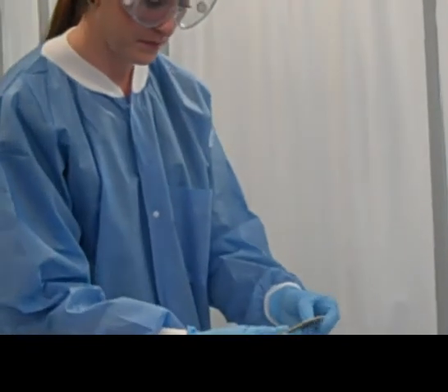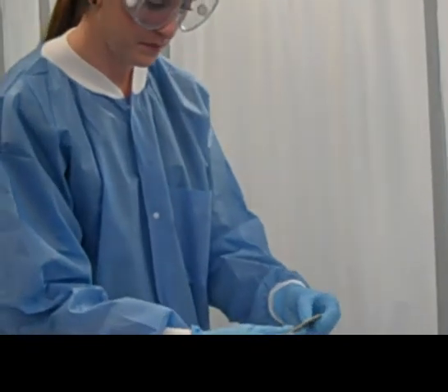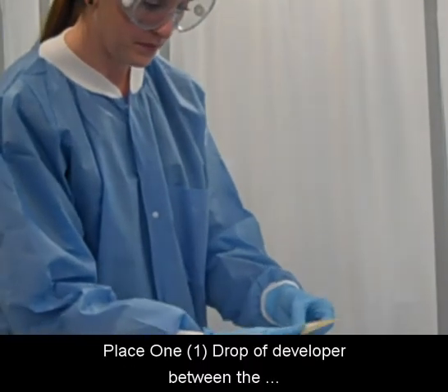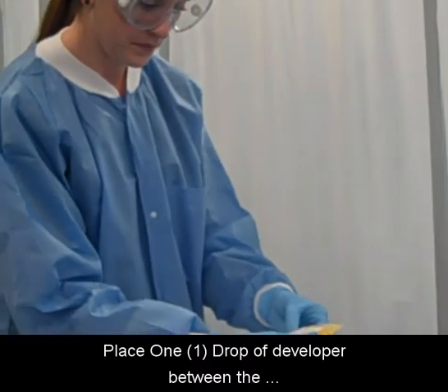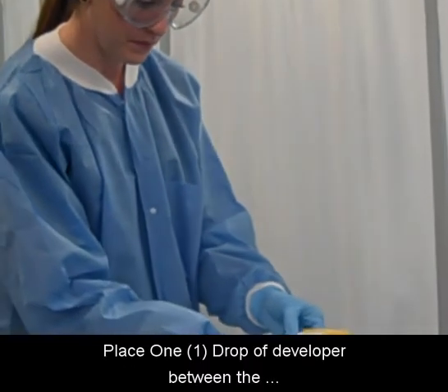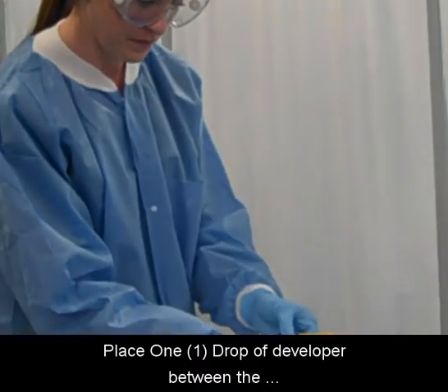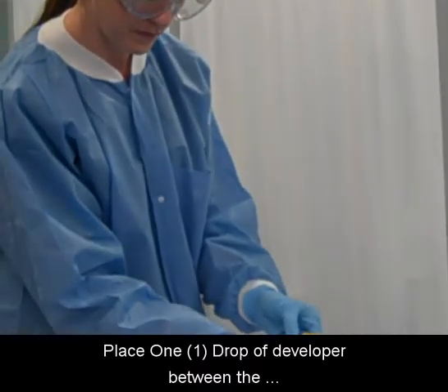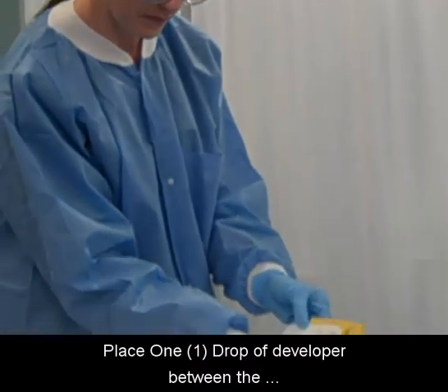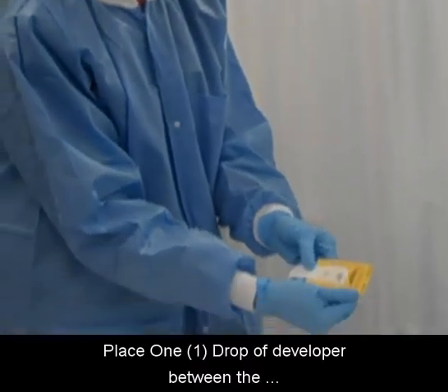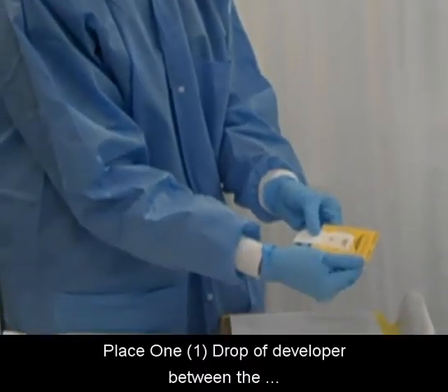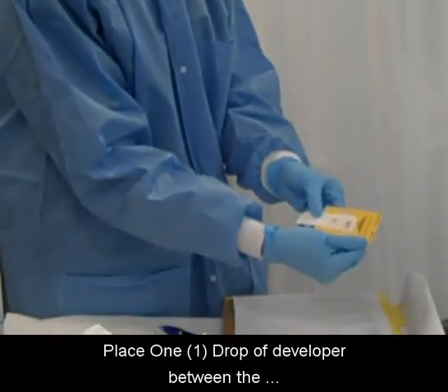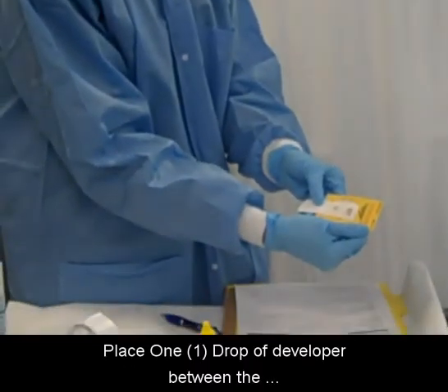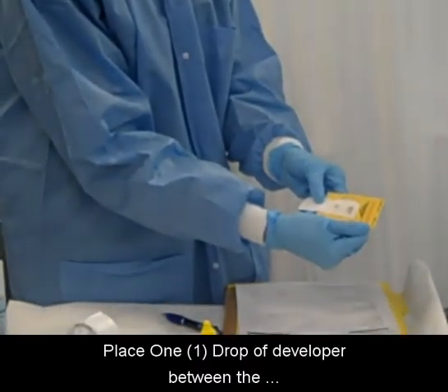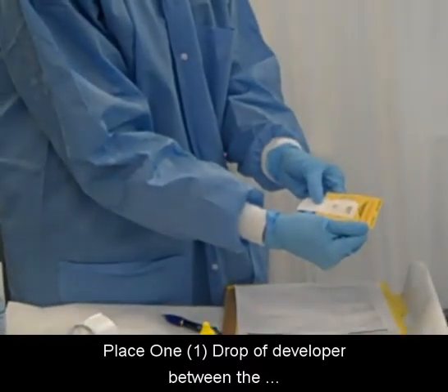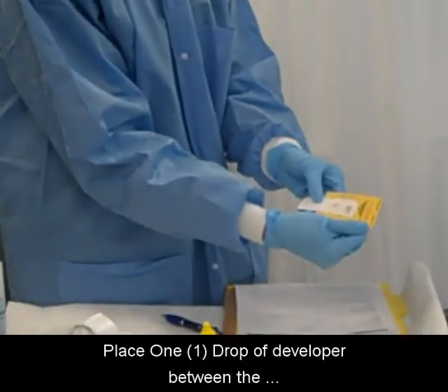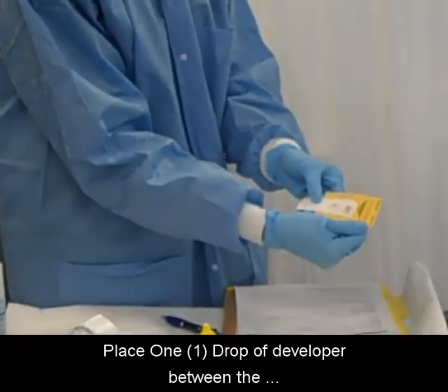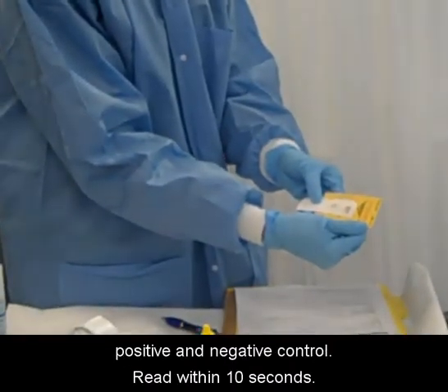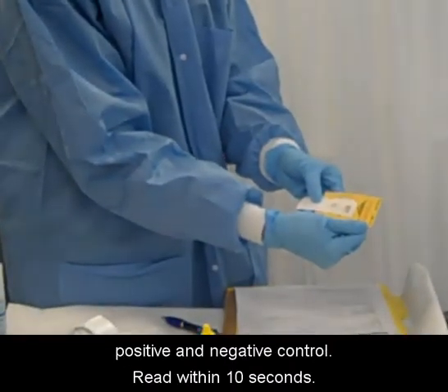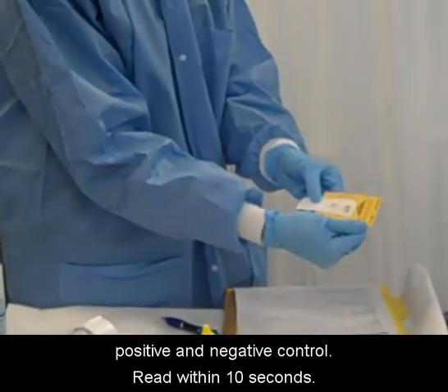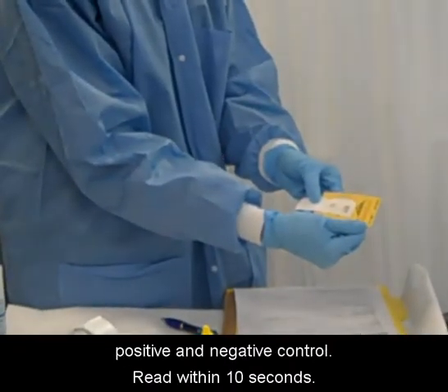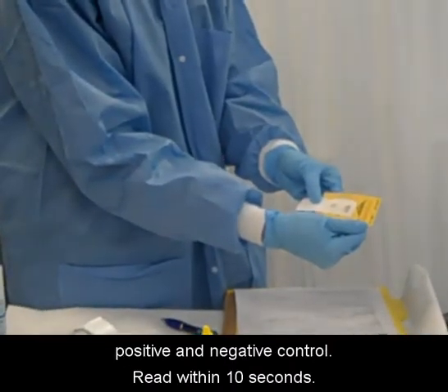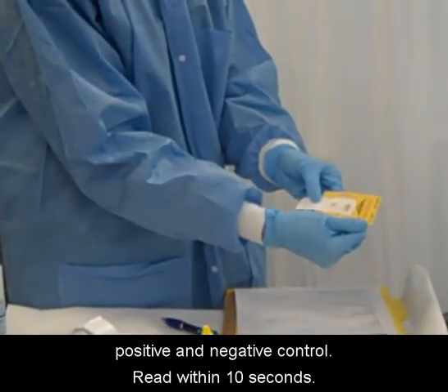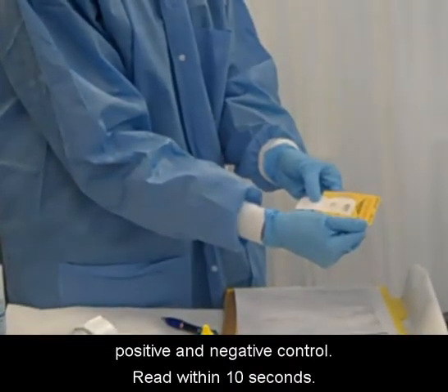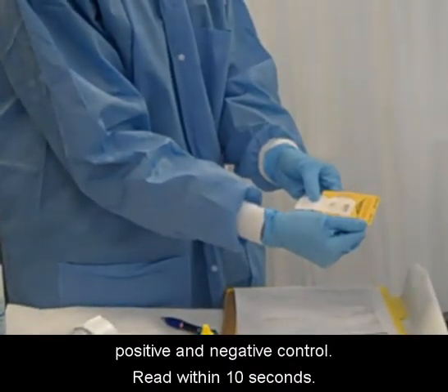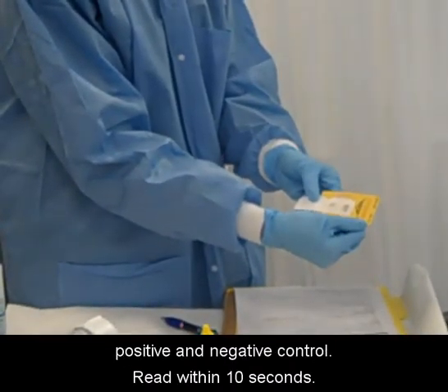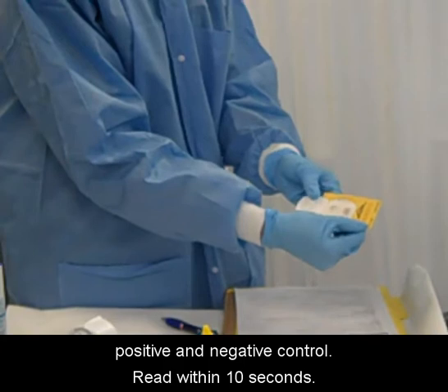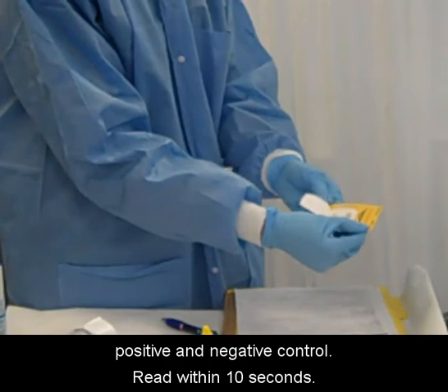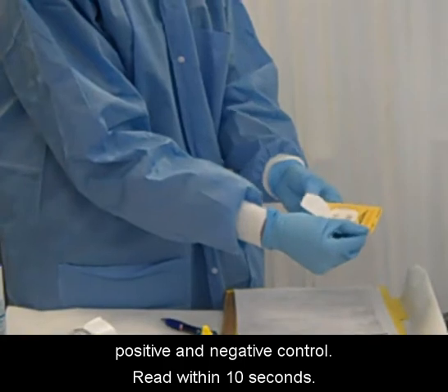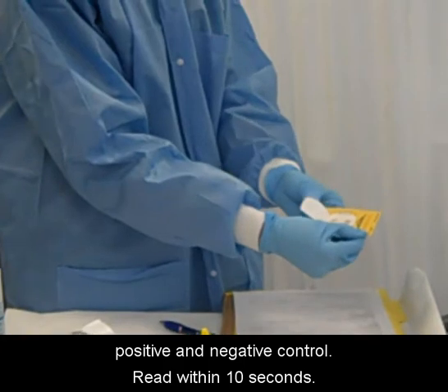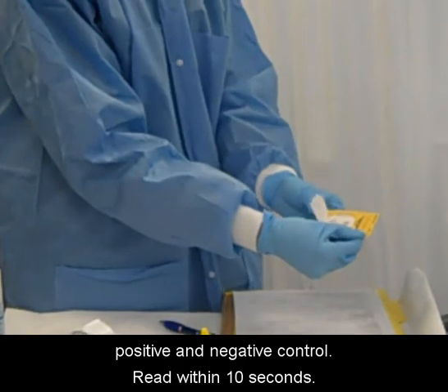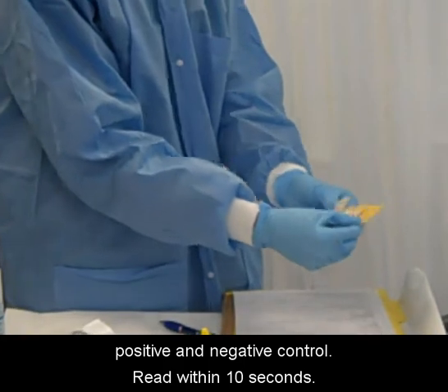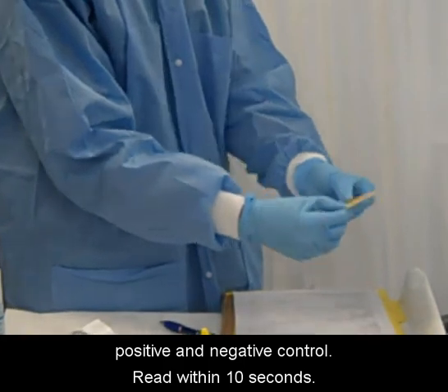Place one drop of developer between the positive and negative control. Read within 10 seconds.